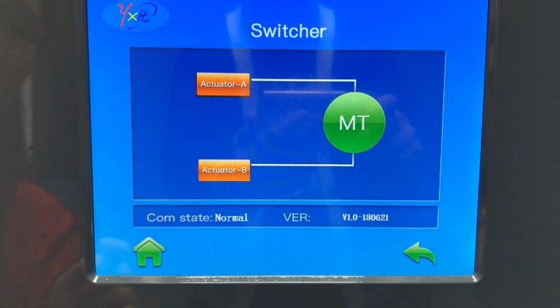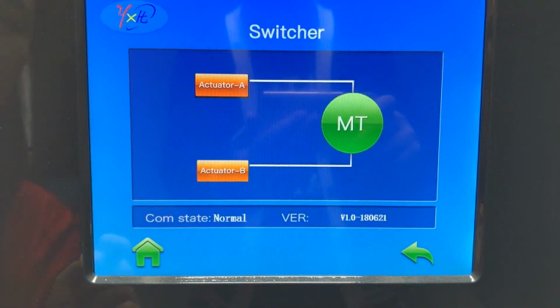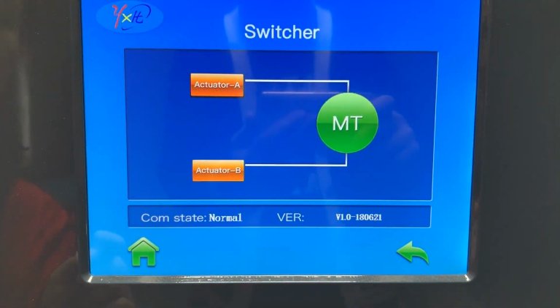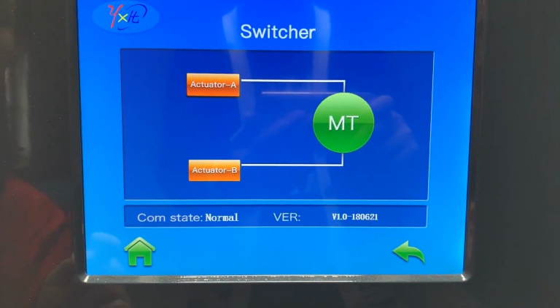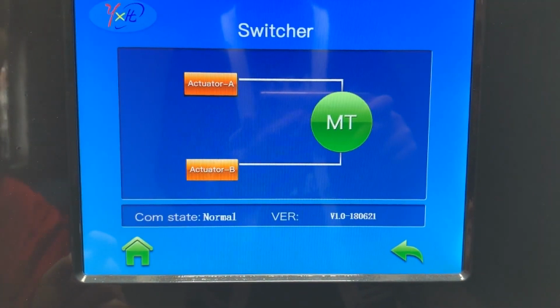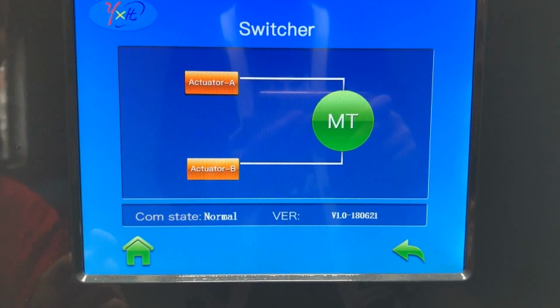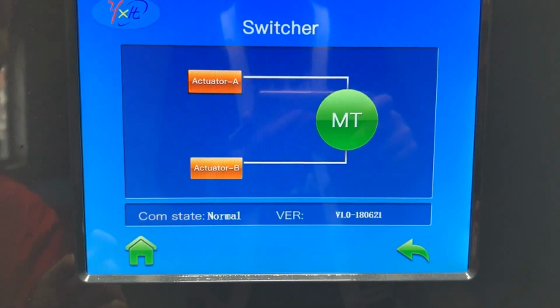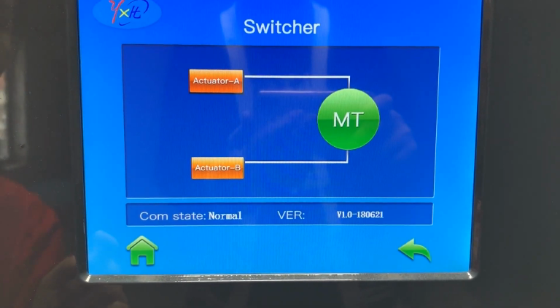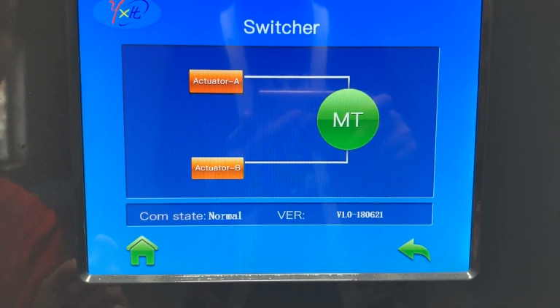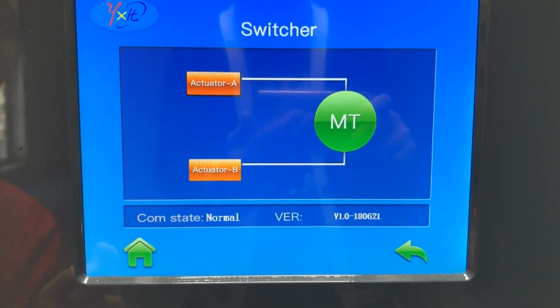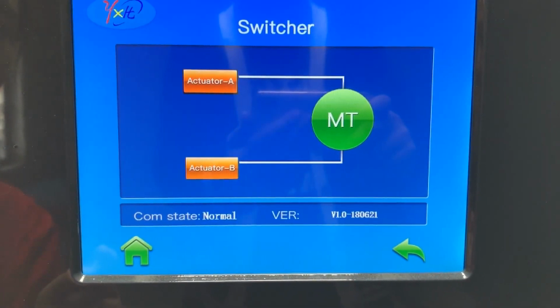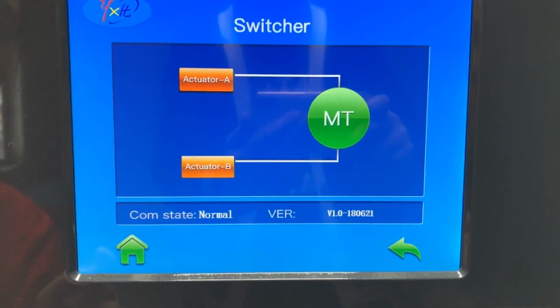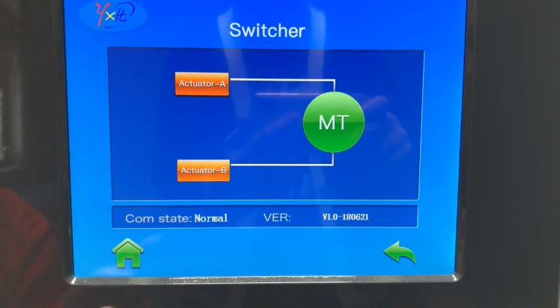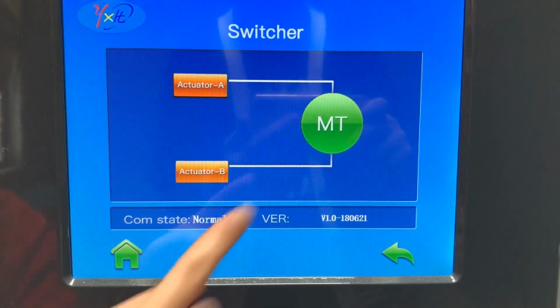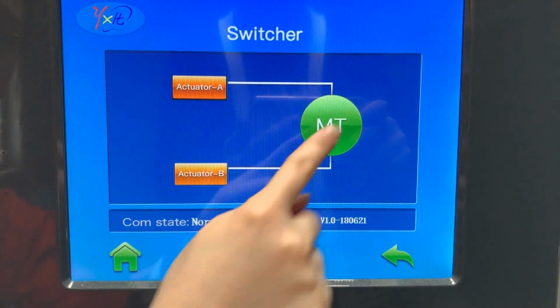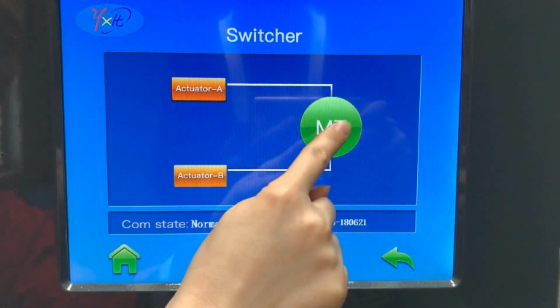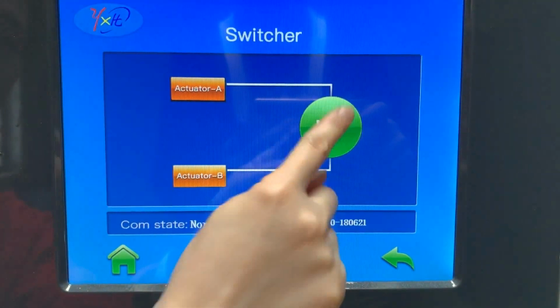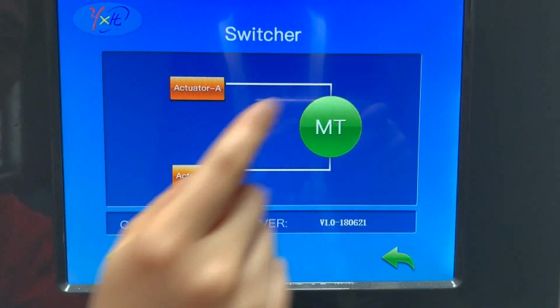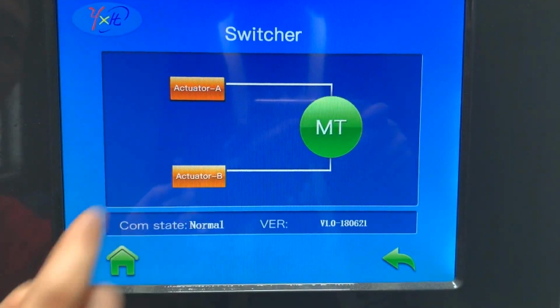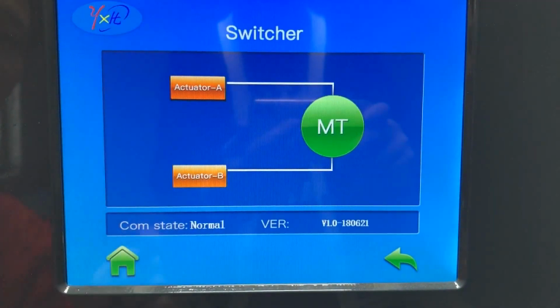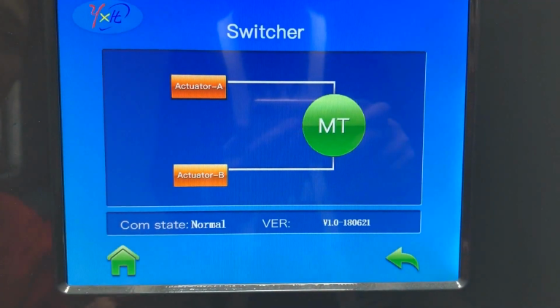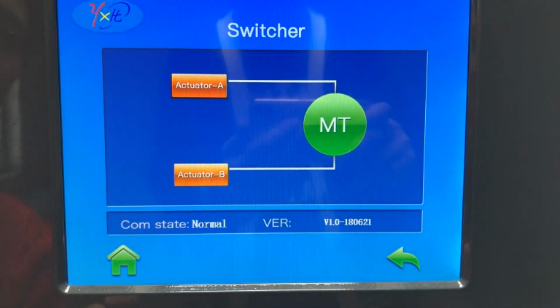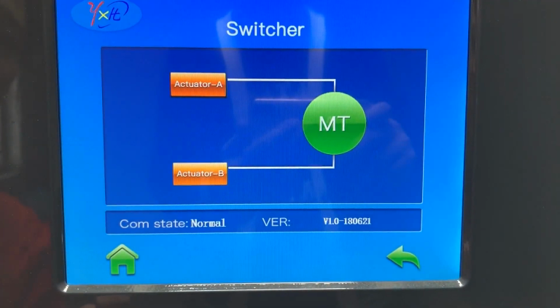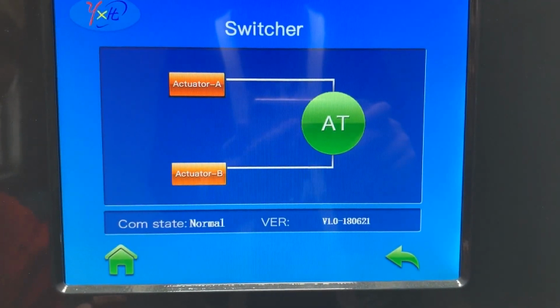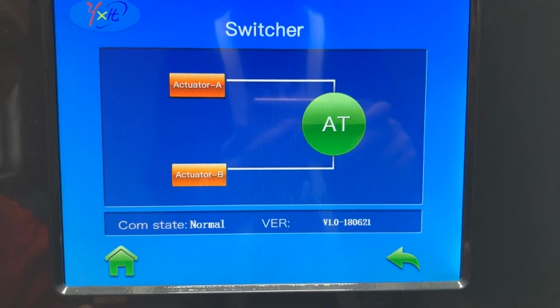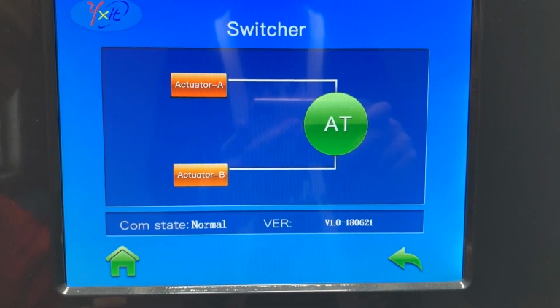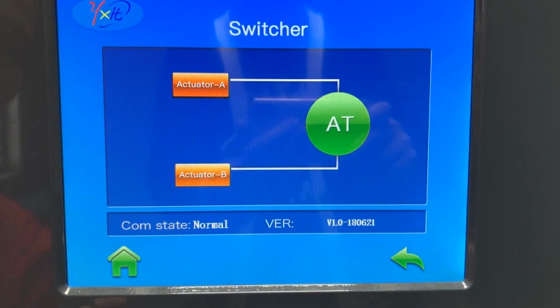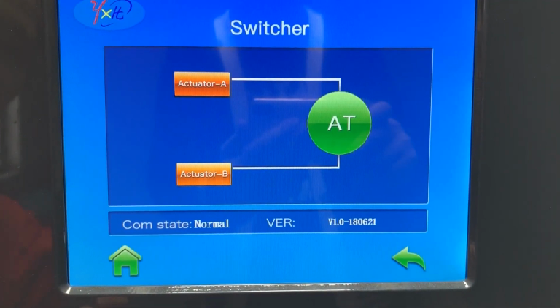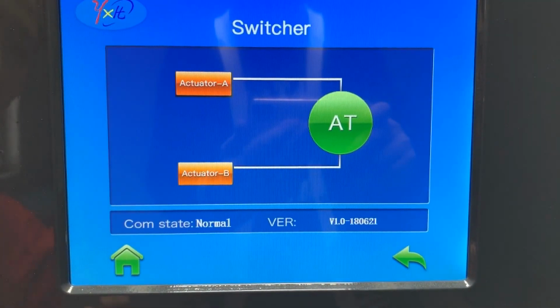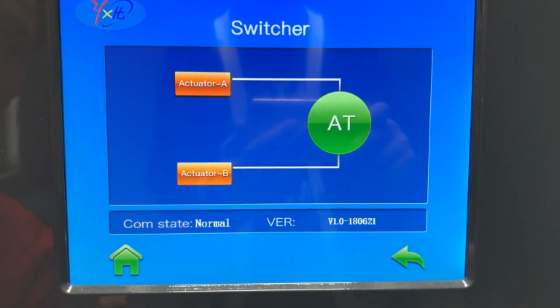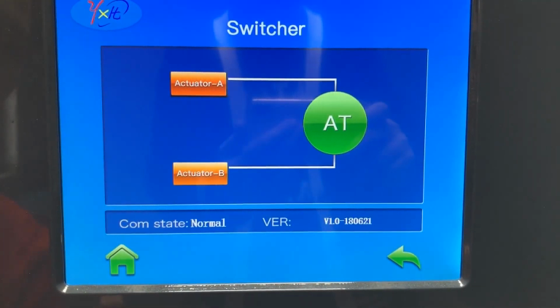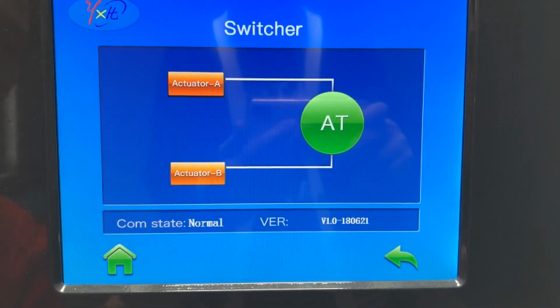We can set it to manual switch or automatic switch.